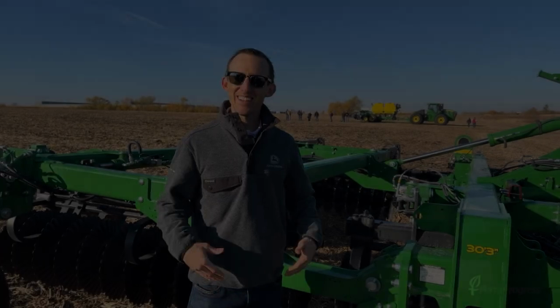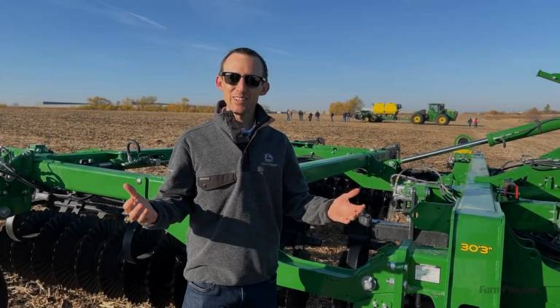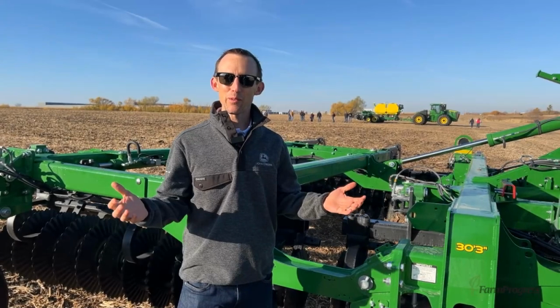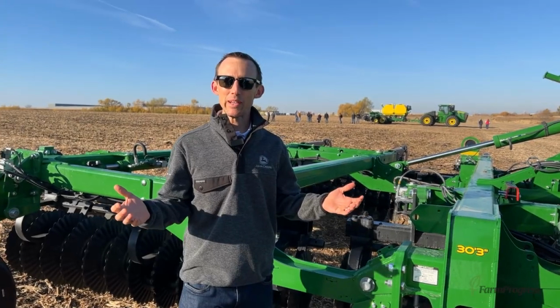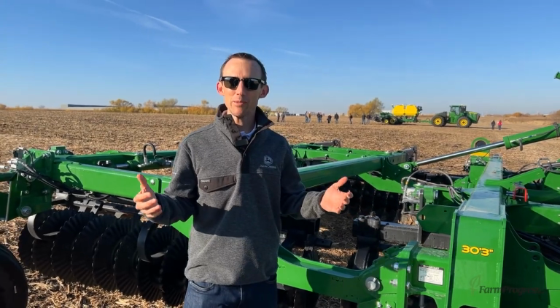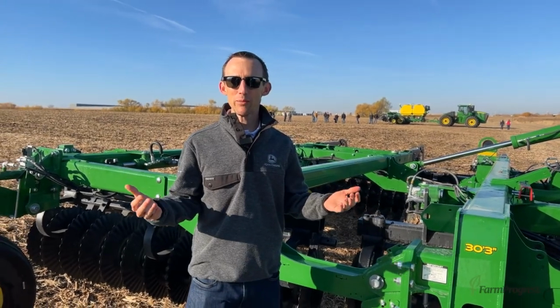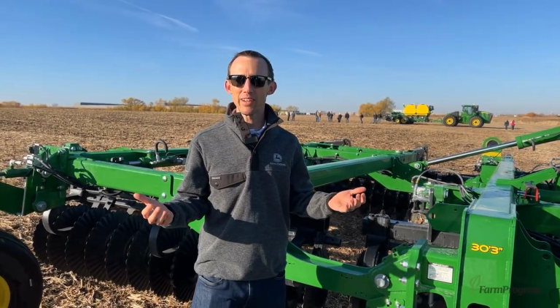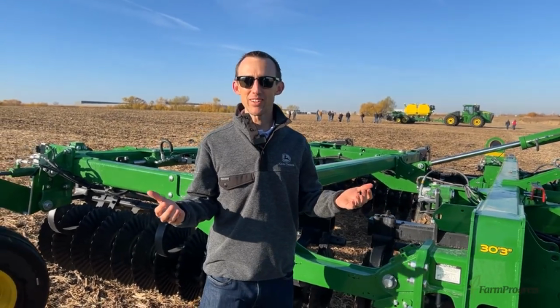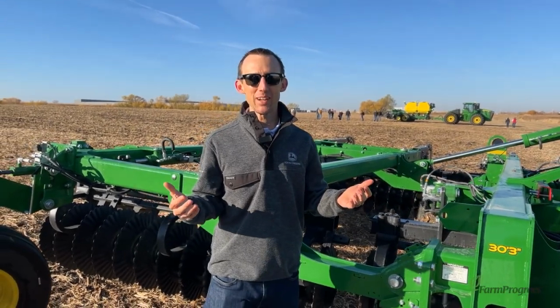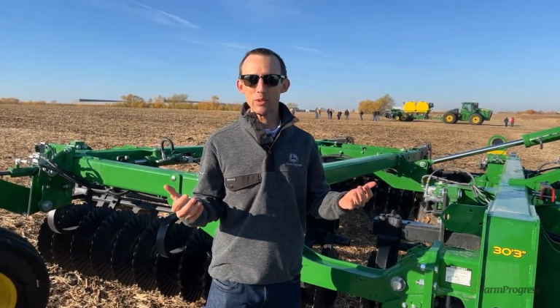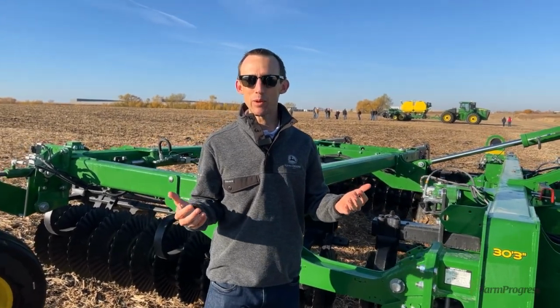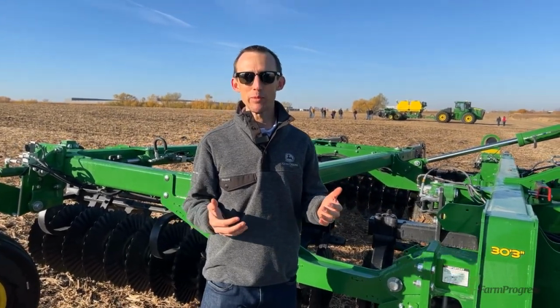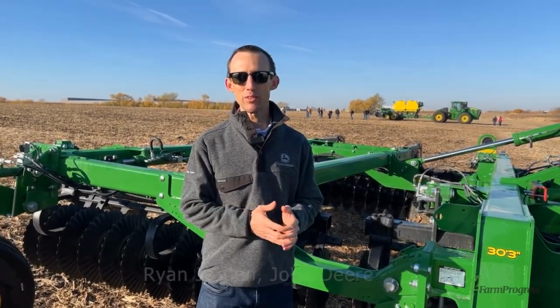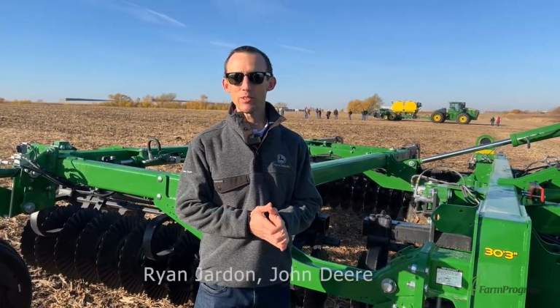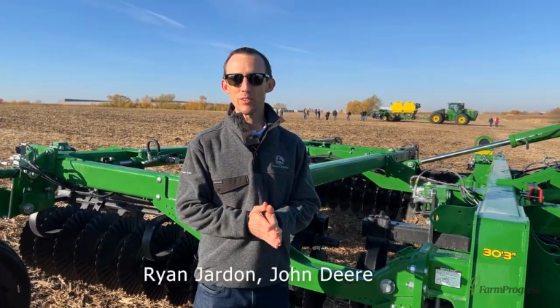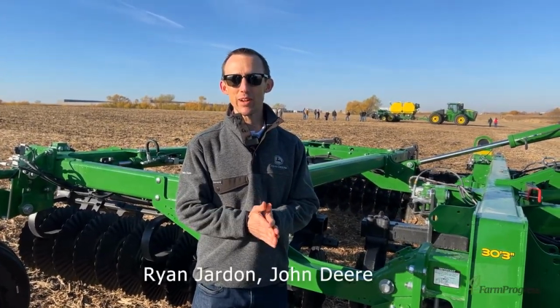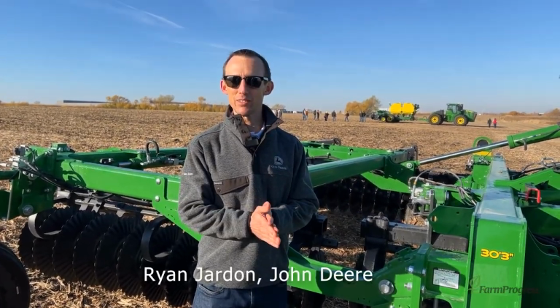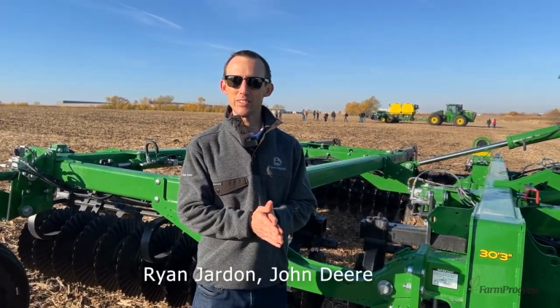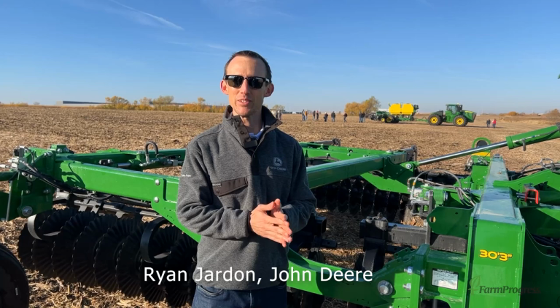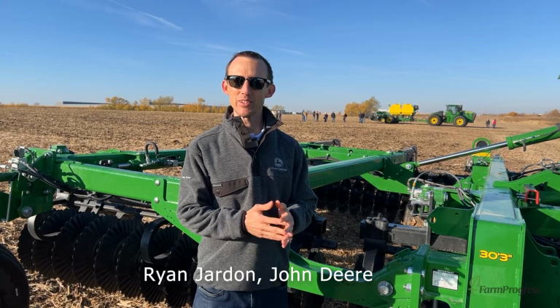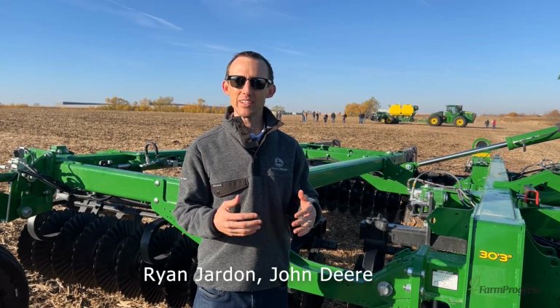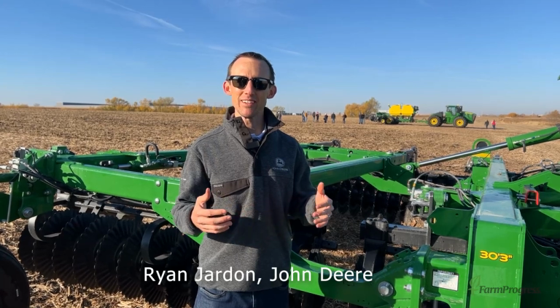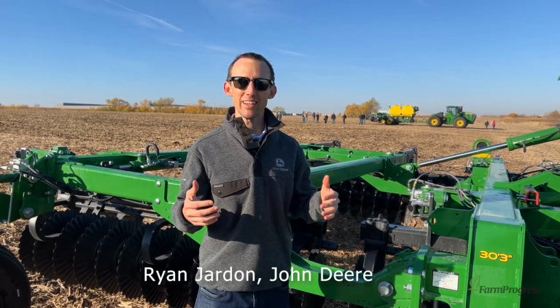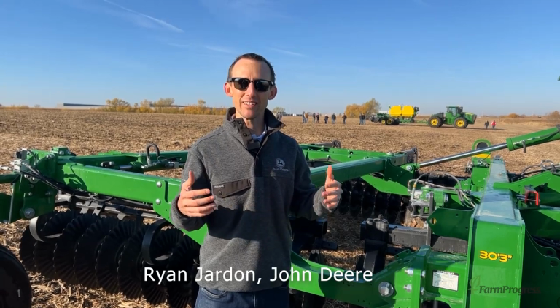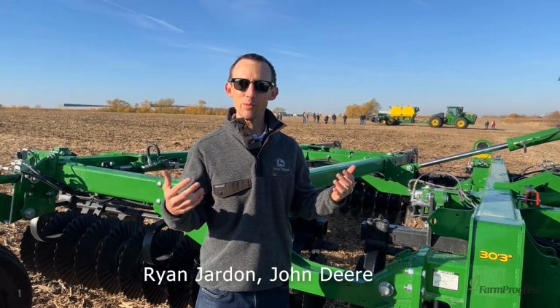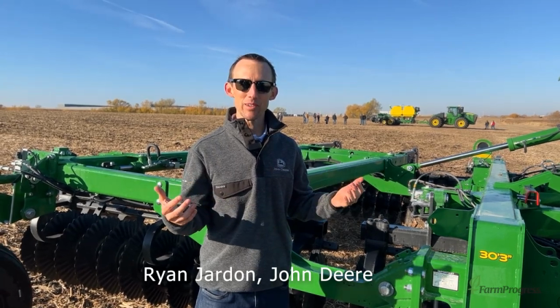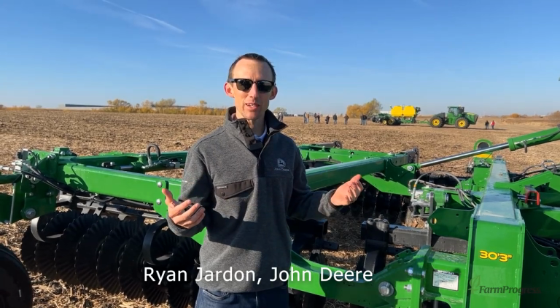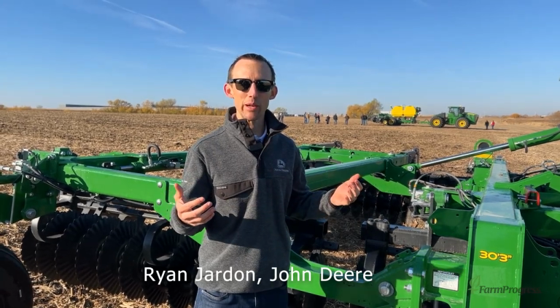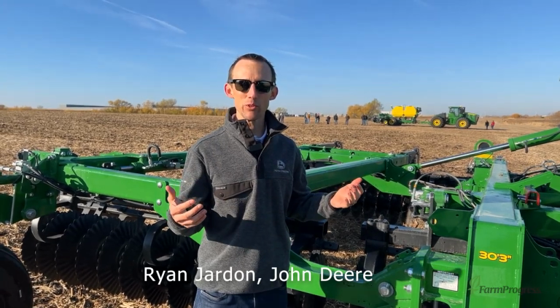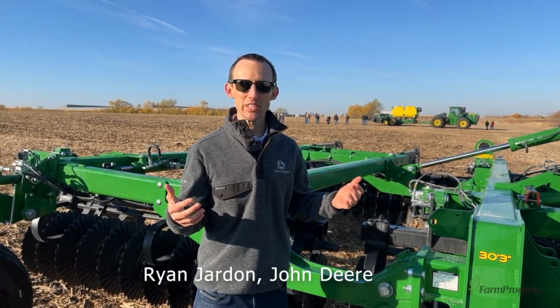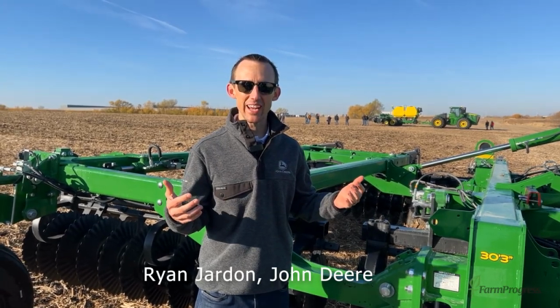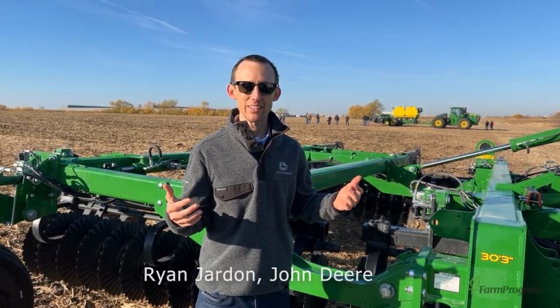Hello everybody. My name is Ryan Jarden. I'm the go-to-market manager for large tractors and tillage here at John Deere, and today we're here to talk about TruSet Active.